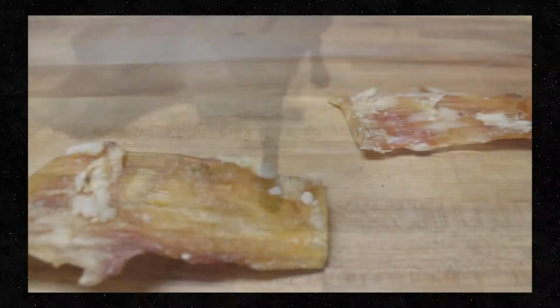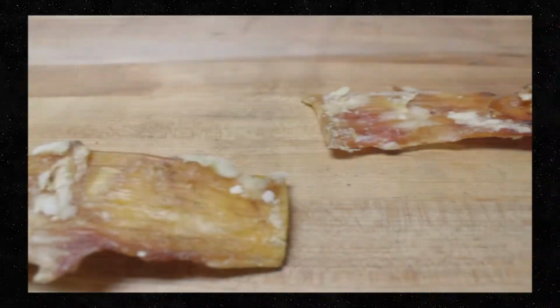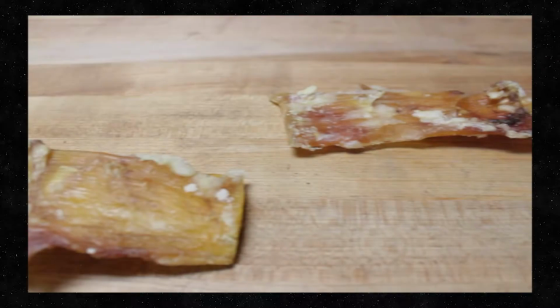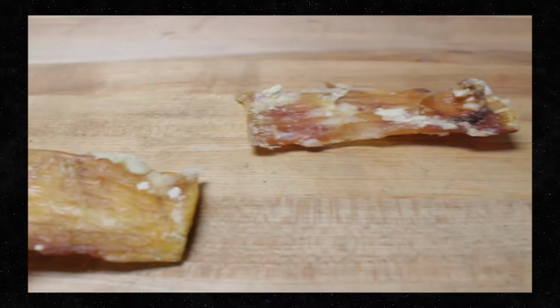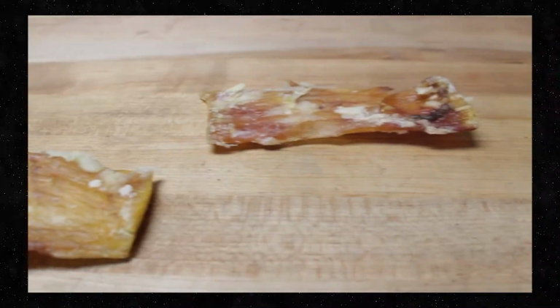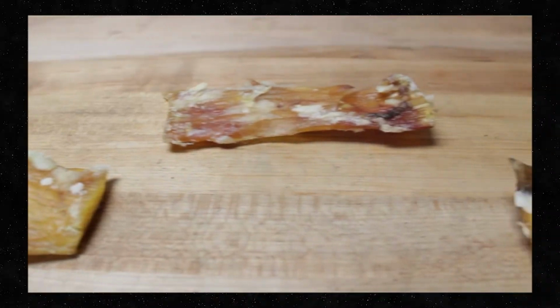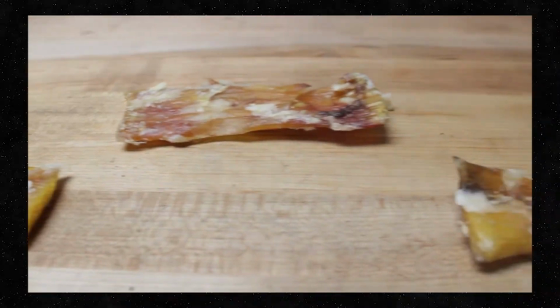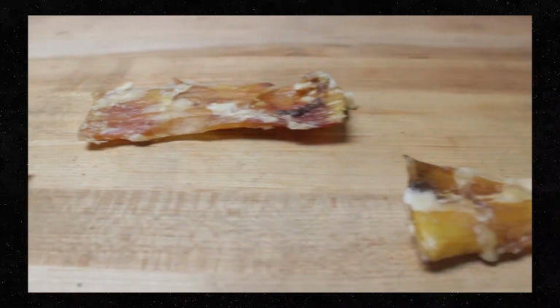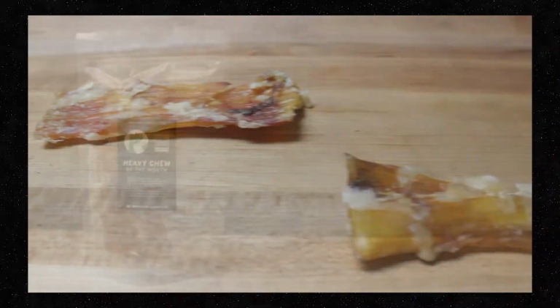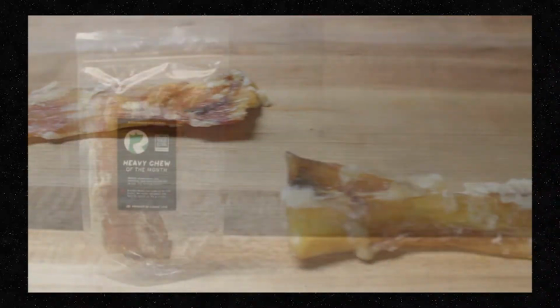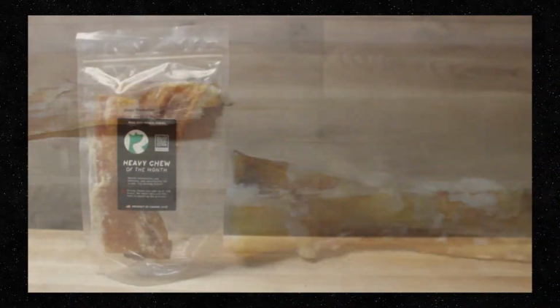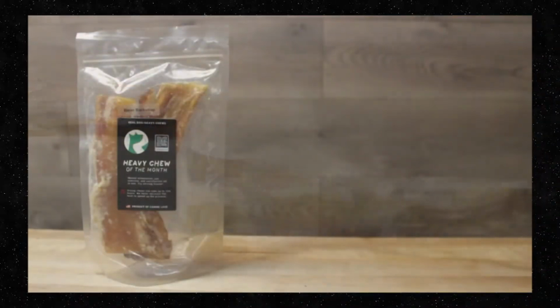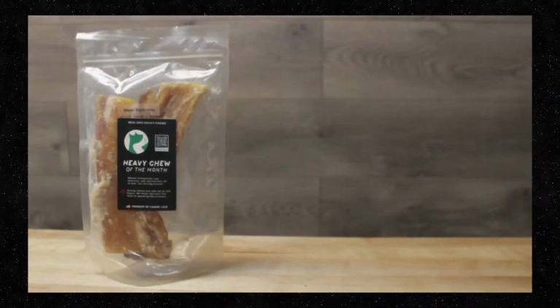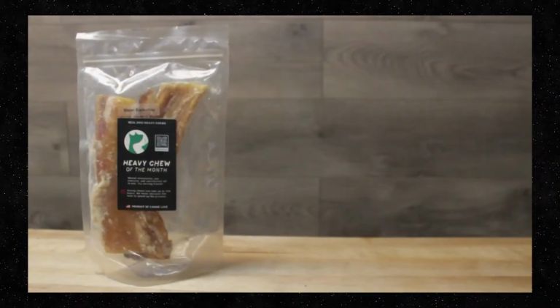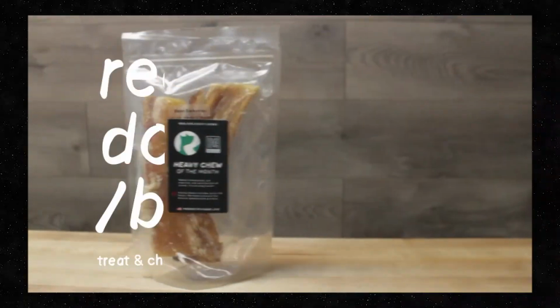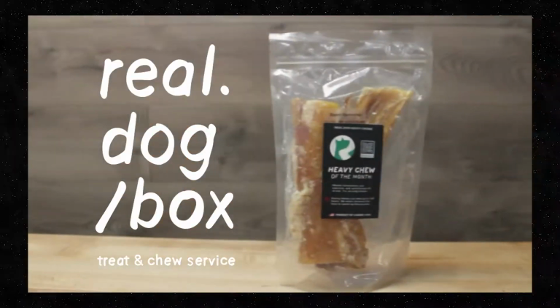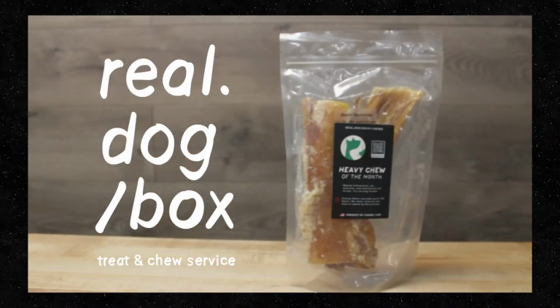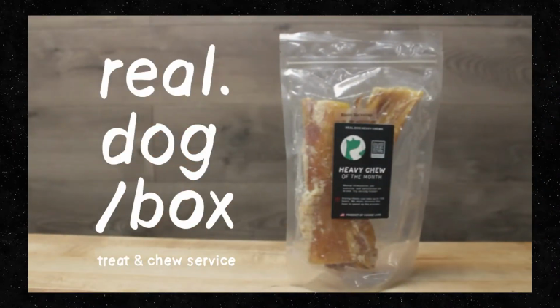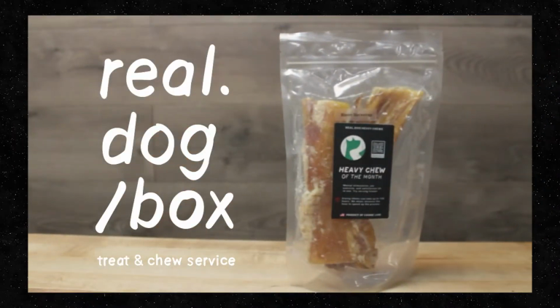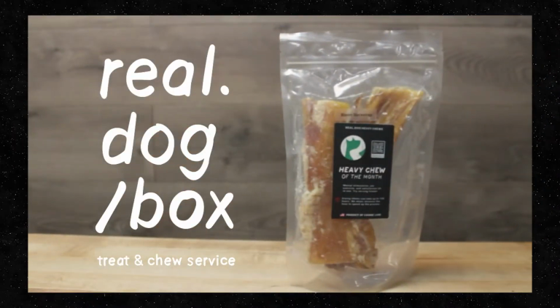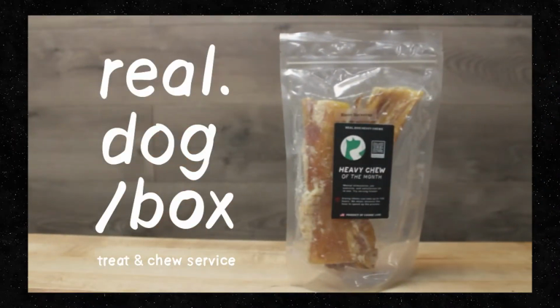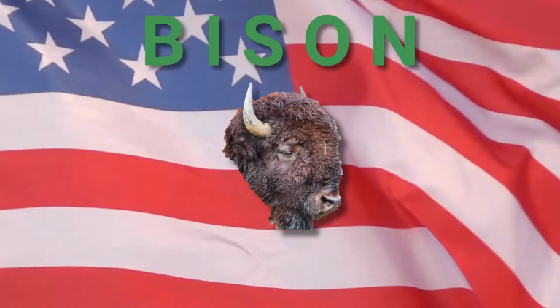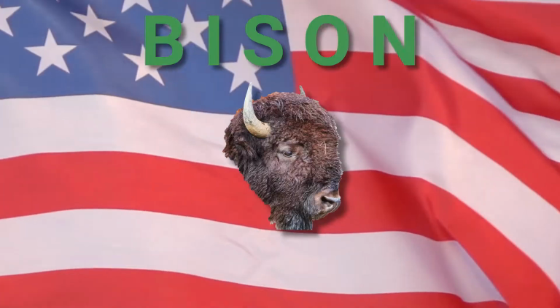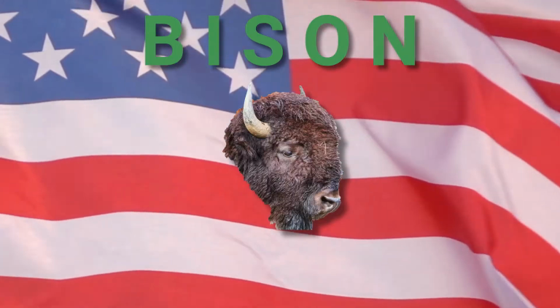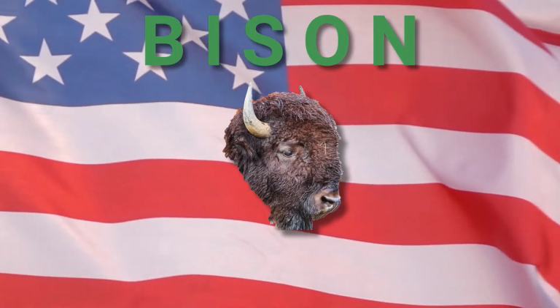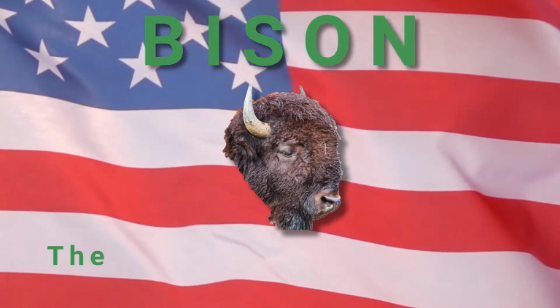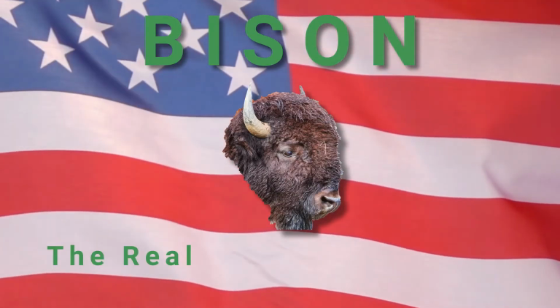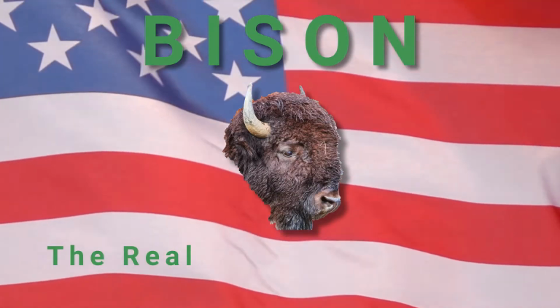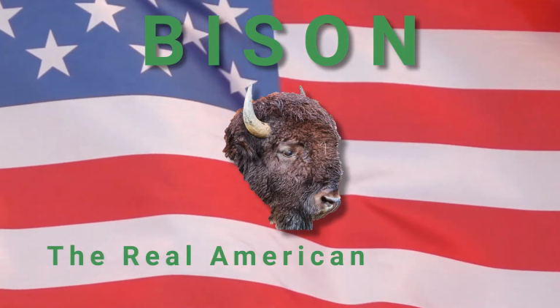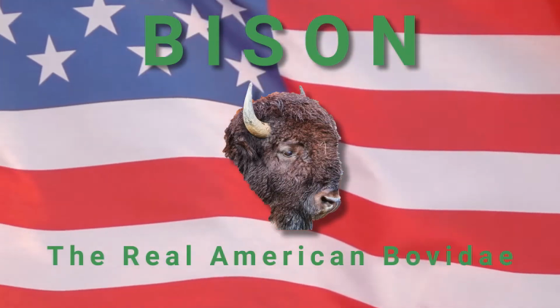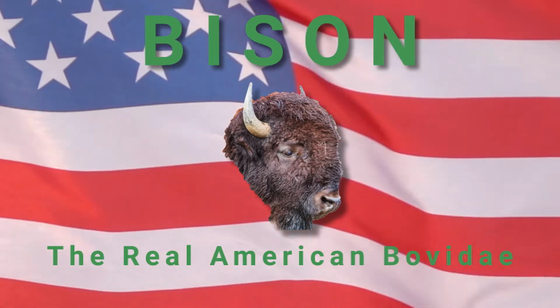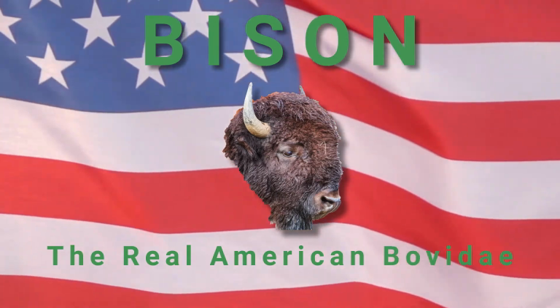Get a bison backstrap chew for your dog today, only at Real Dog Box. Bison — the real American bovidai.